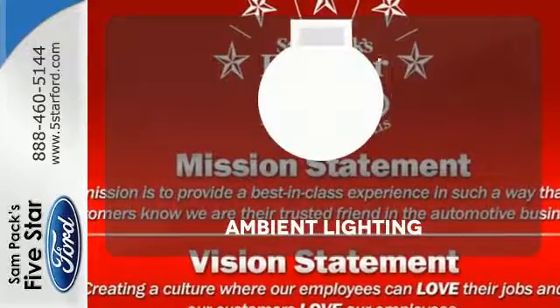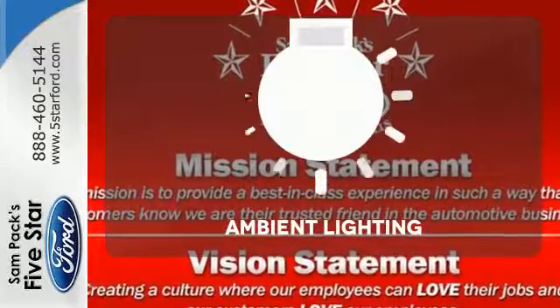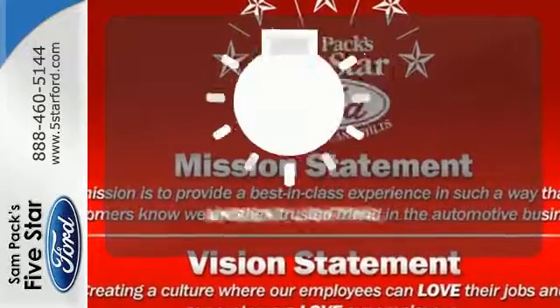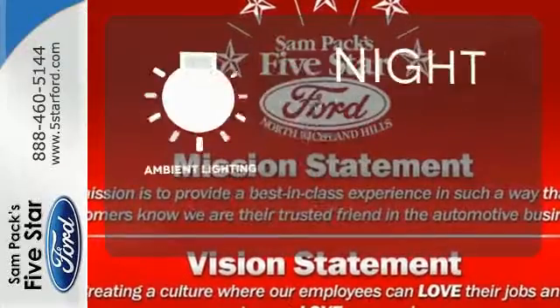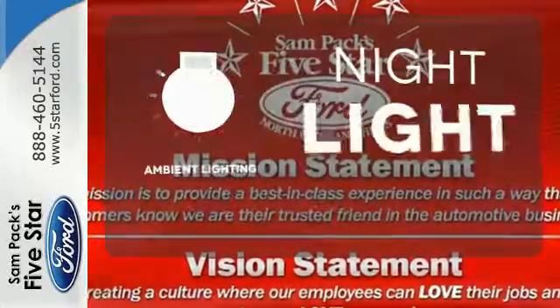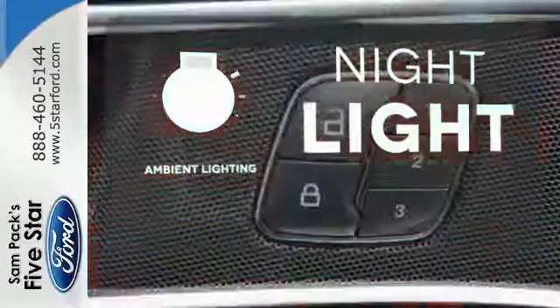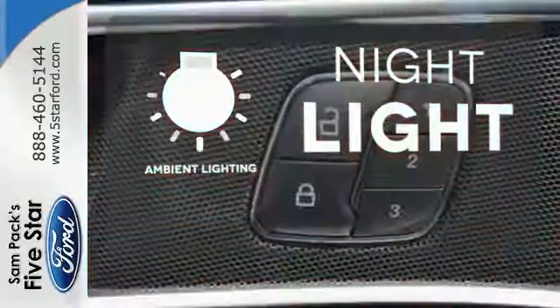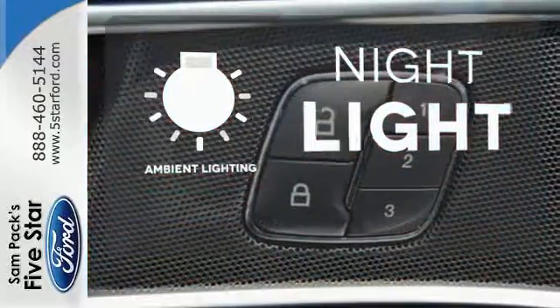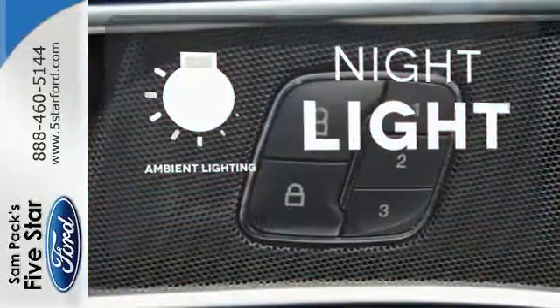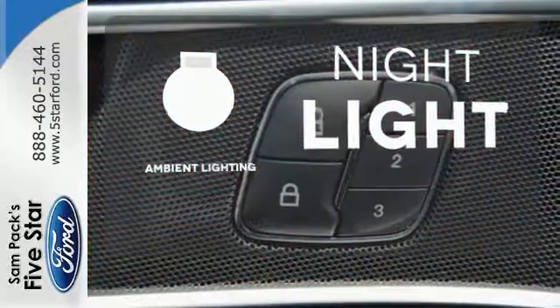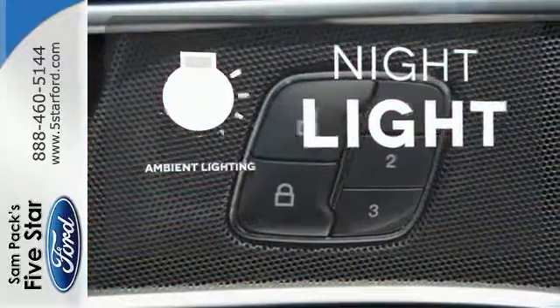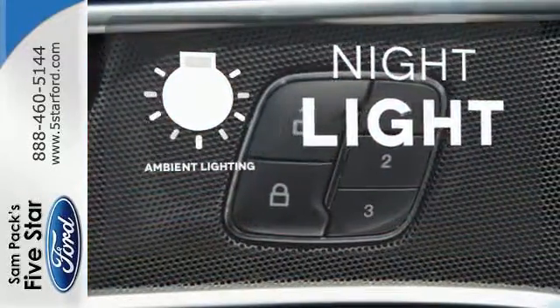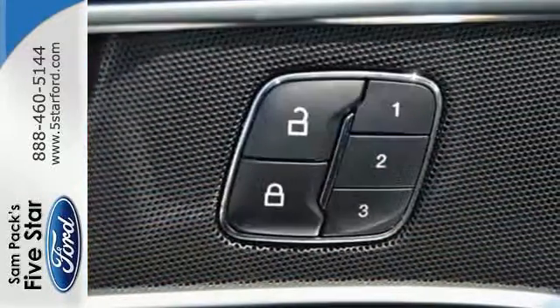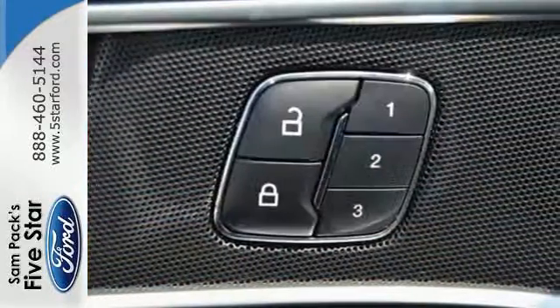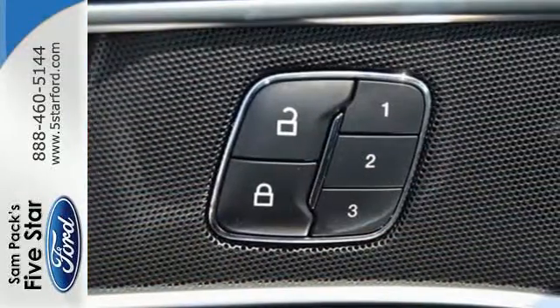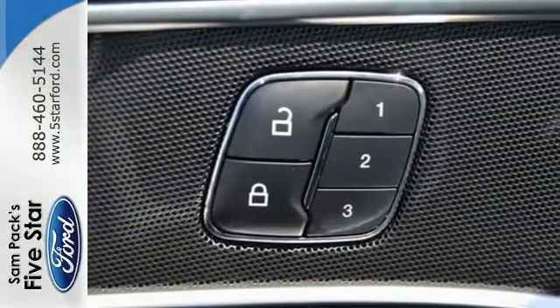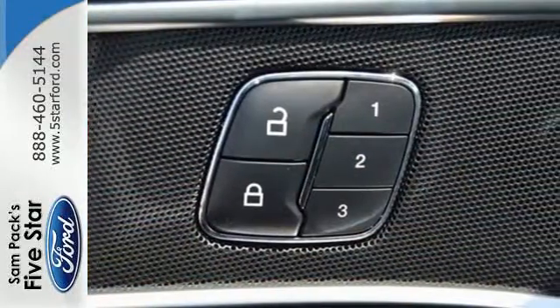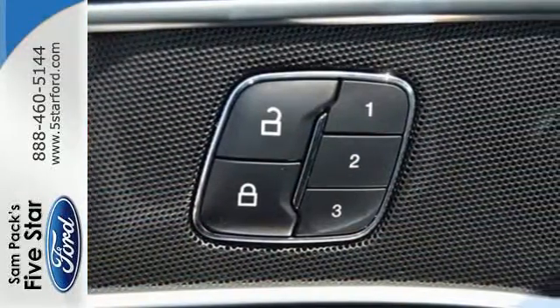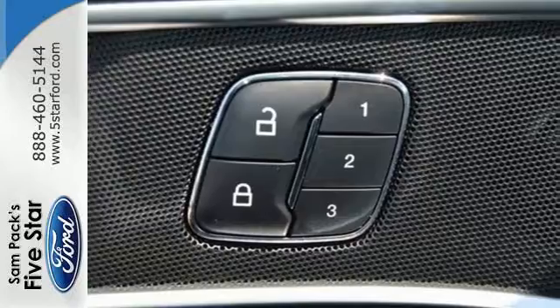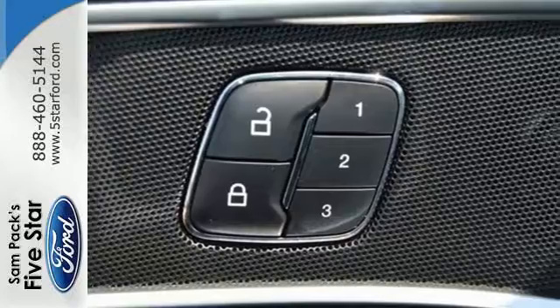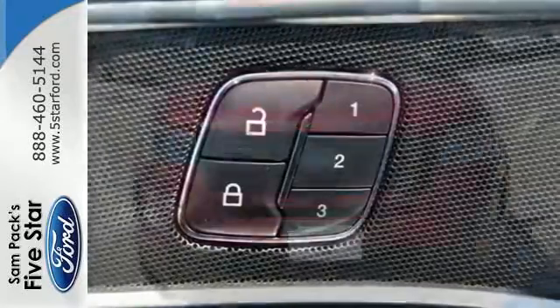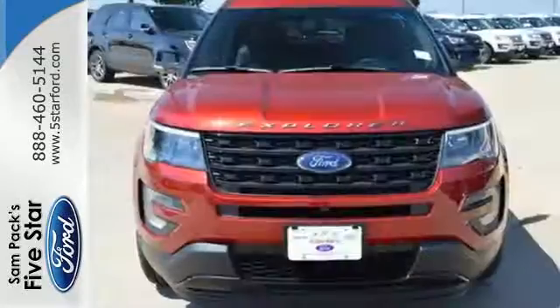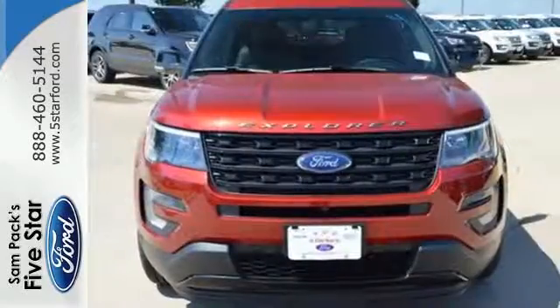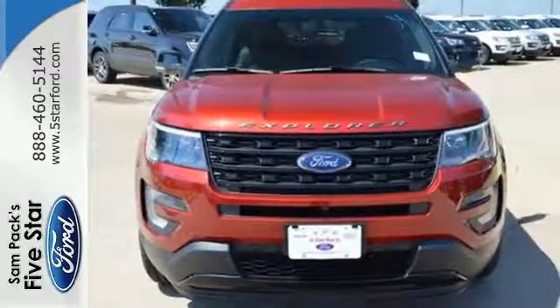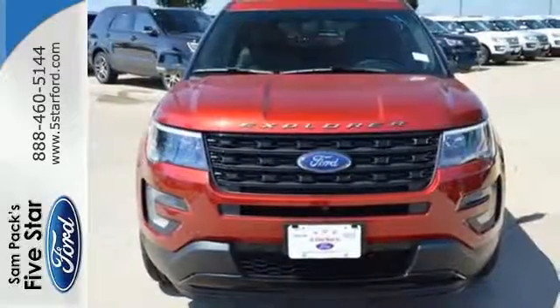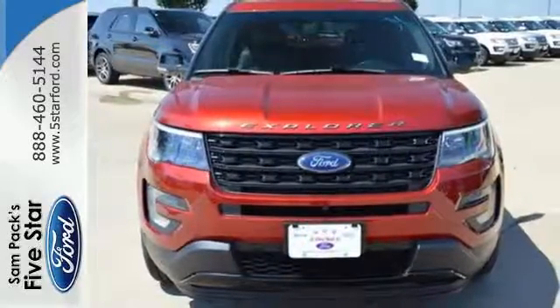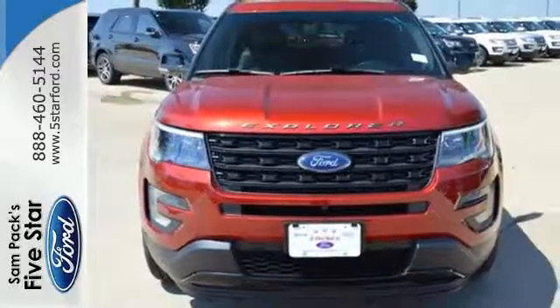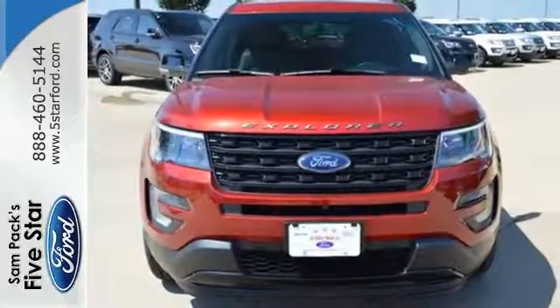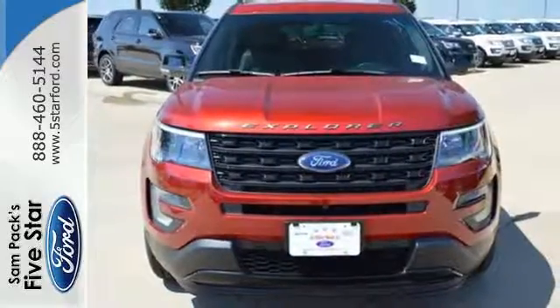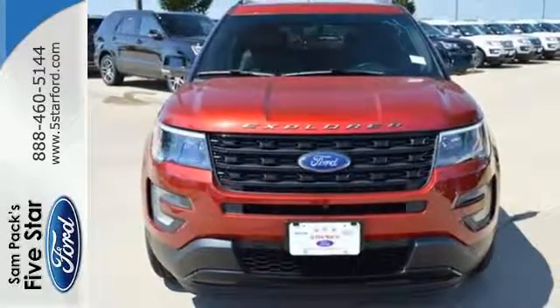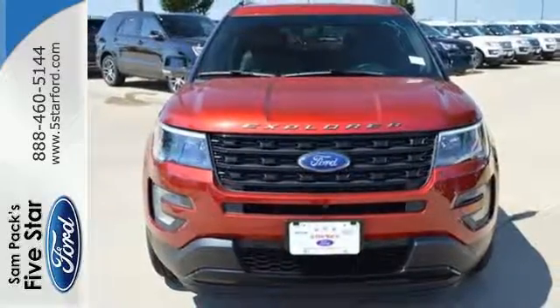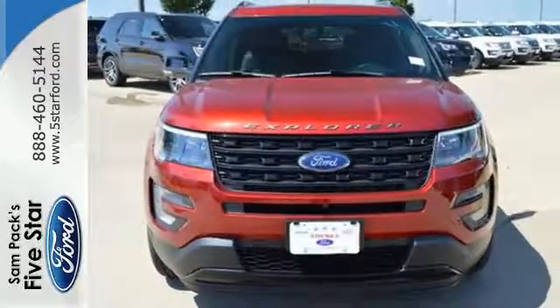Feel confident getting from point A to point B with the navigation system. The ambient lighting shows off the great interior. Rediscover your own adventurous nature.